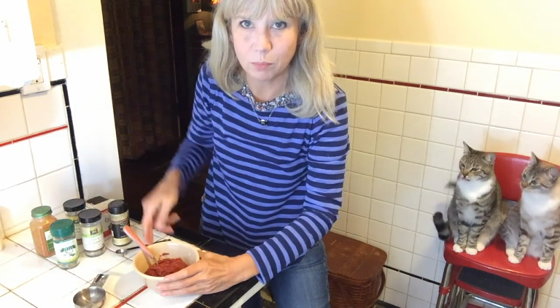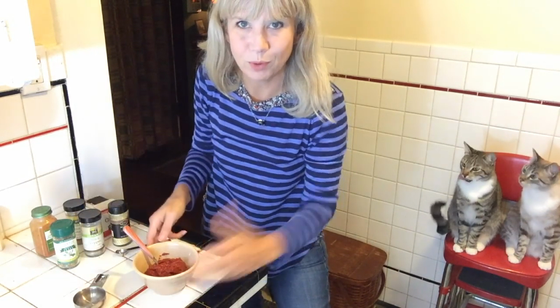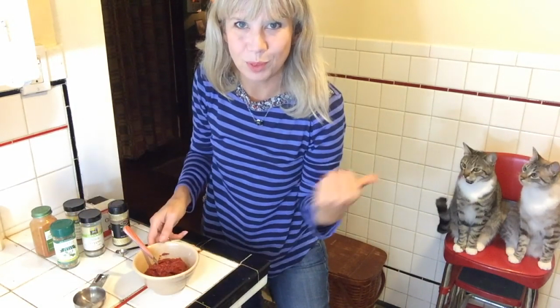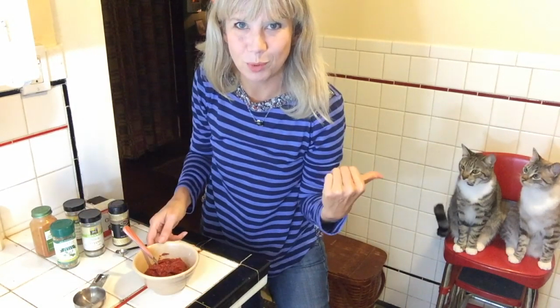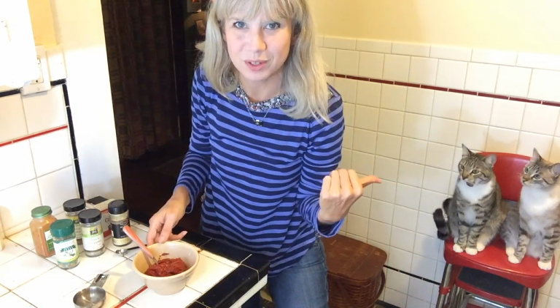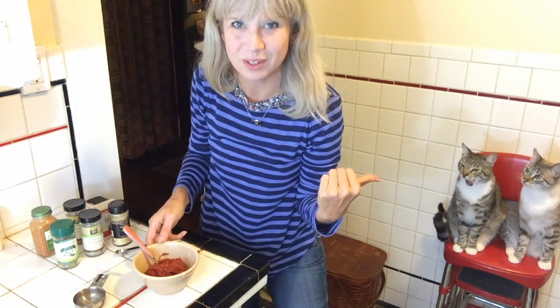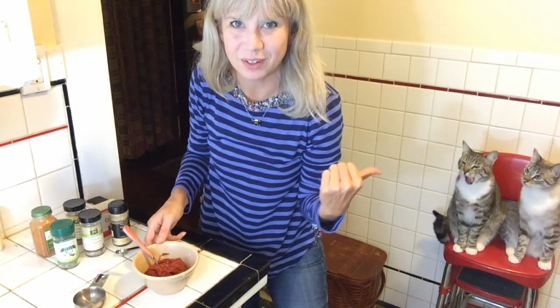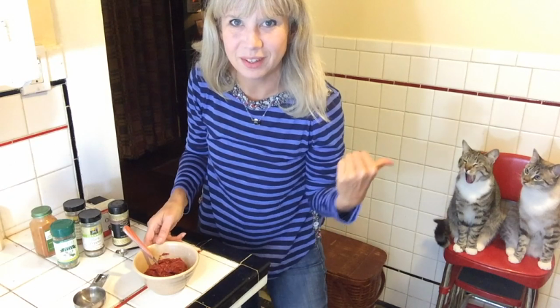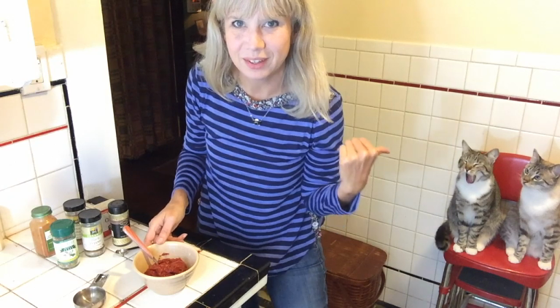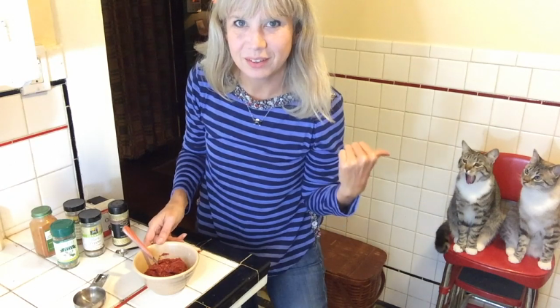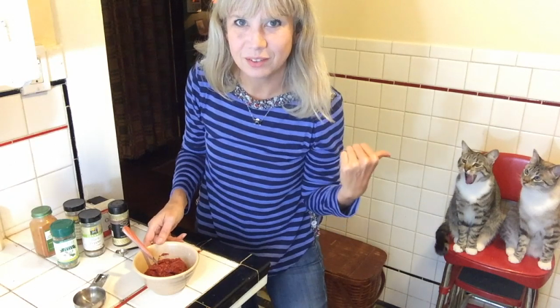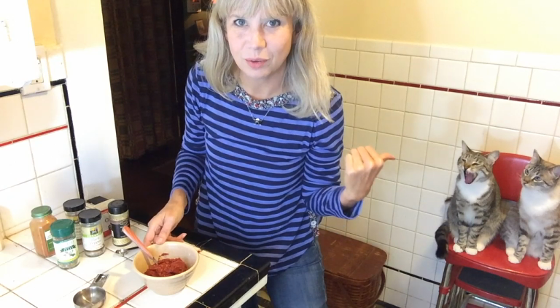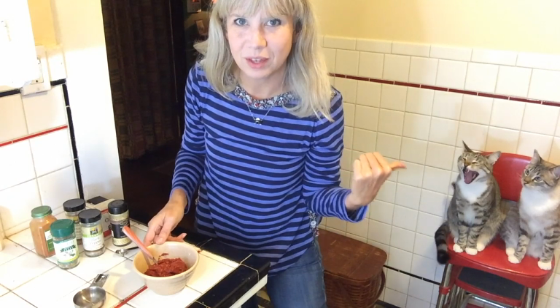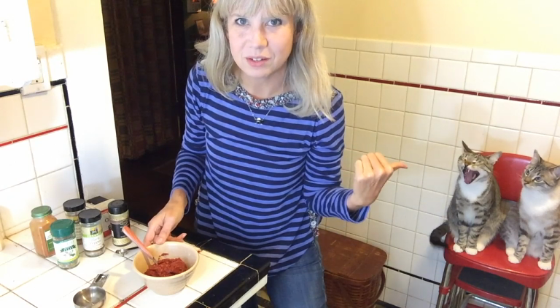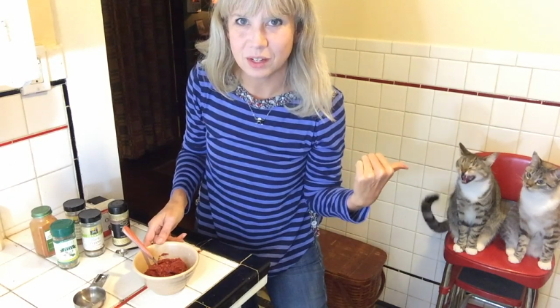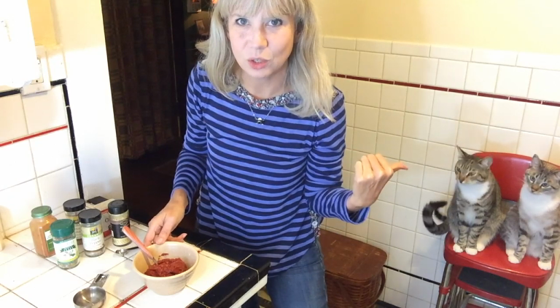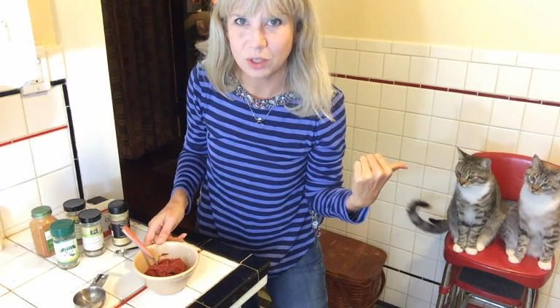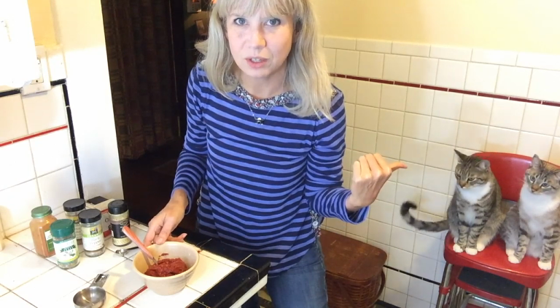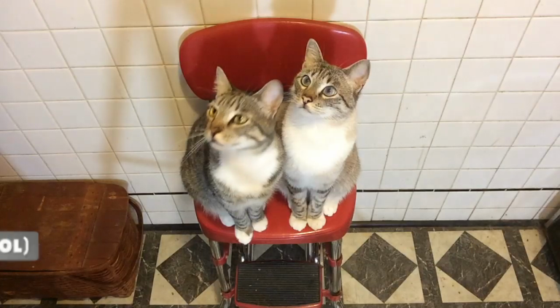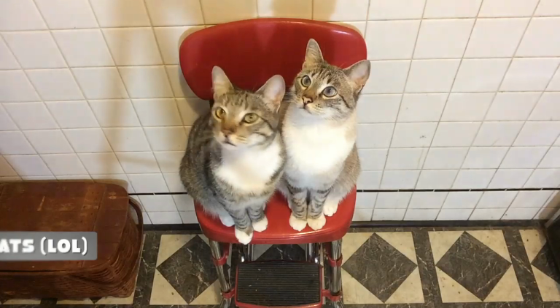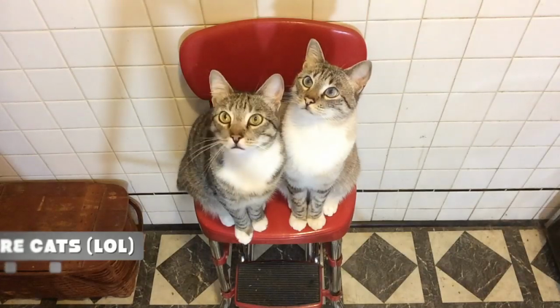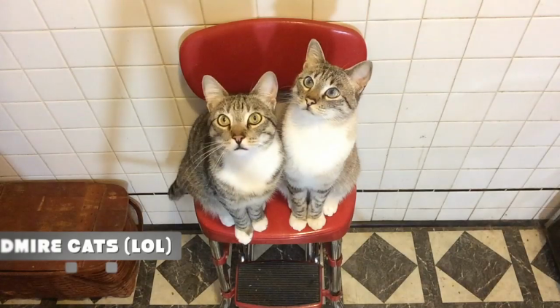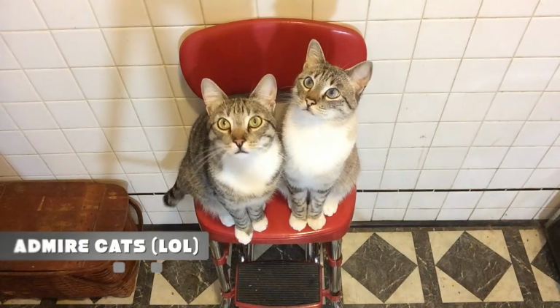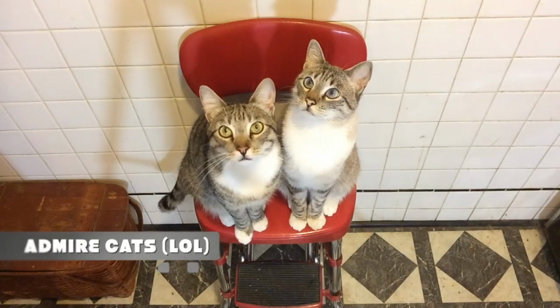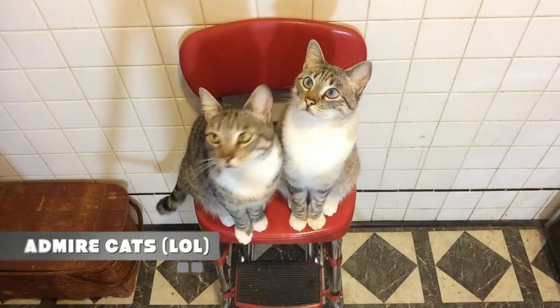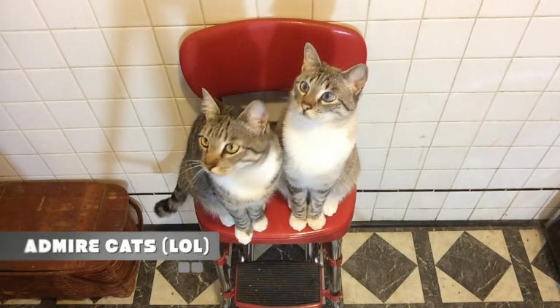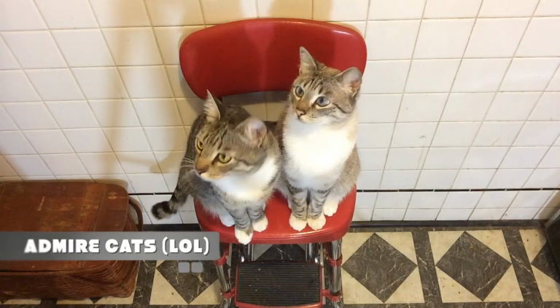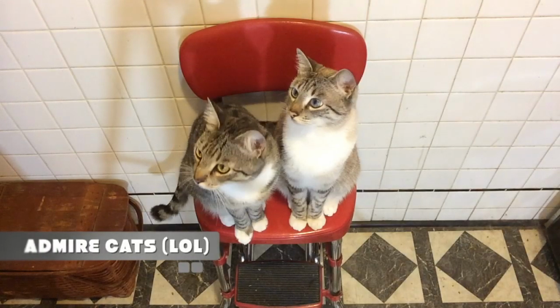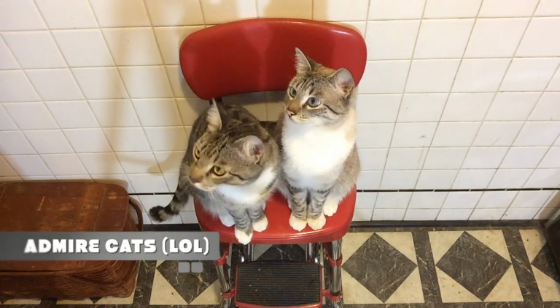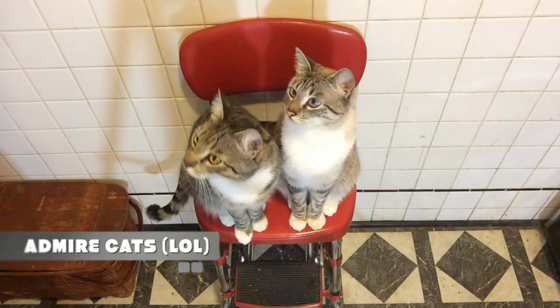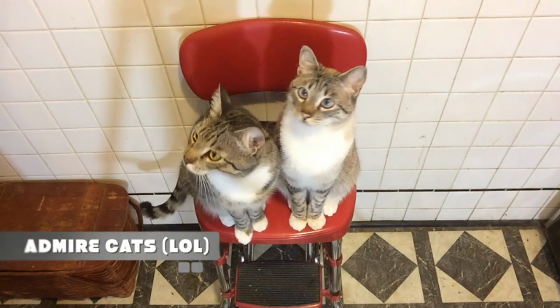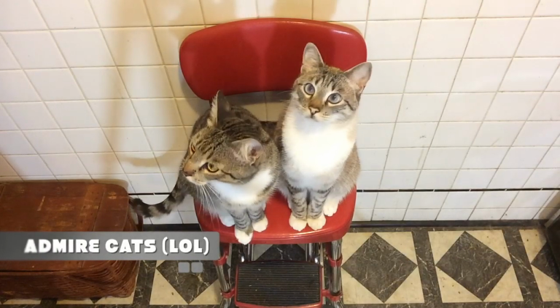We've got both of the boys here — that's Yogi, closest, and Bodhi on the far side.